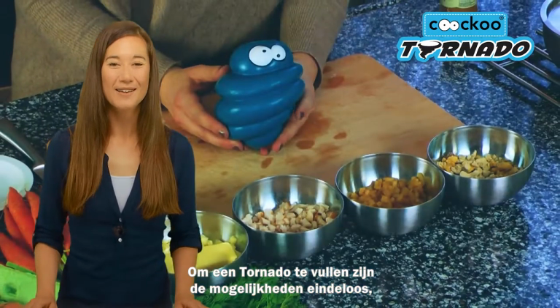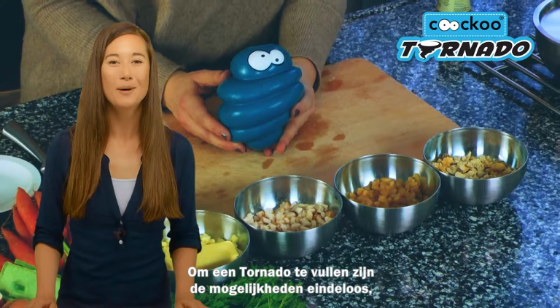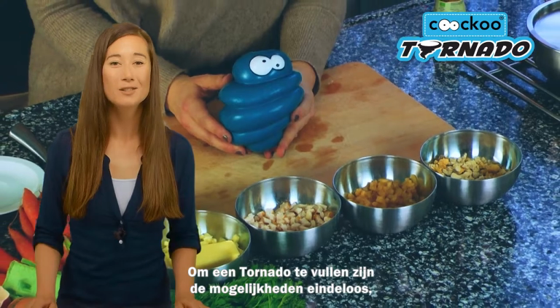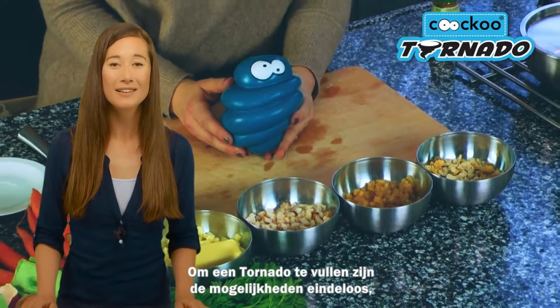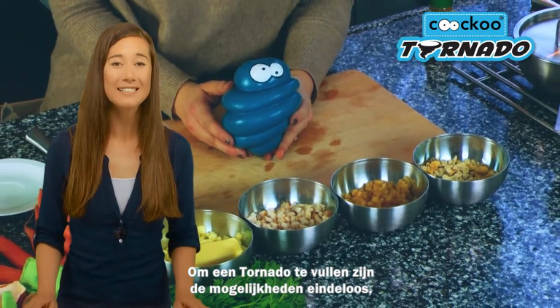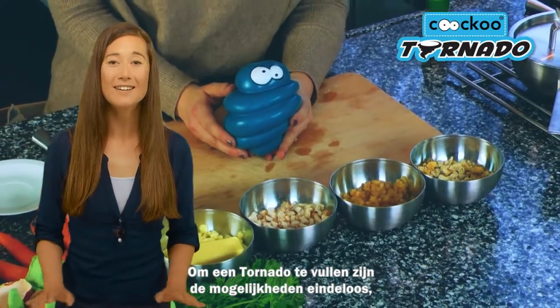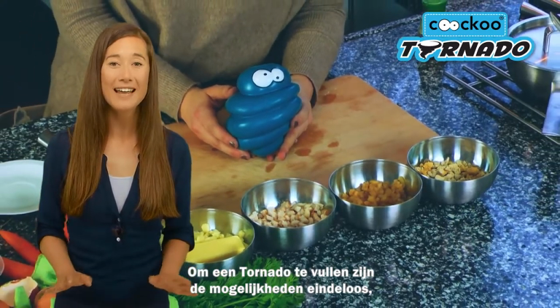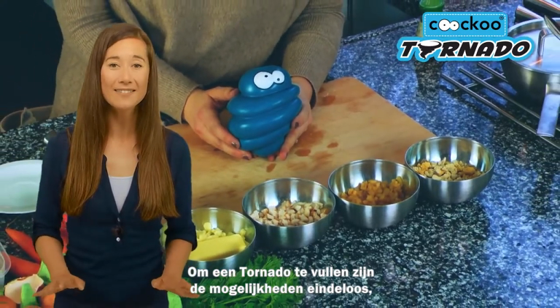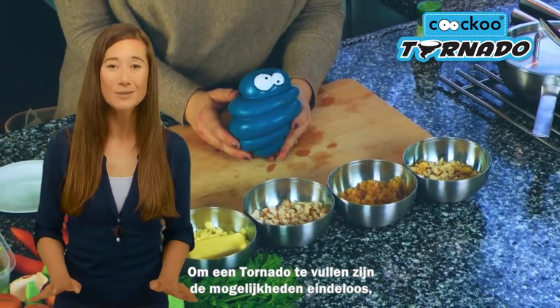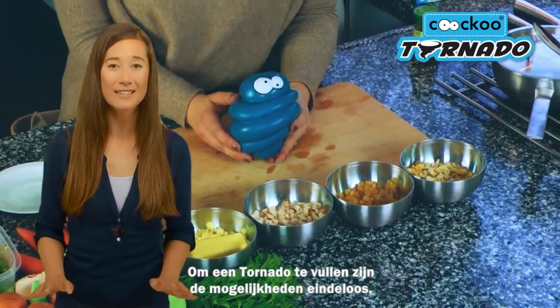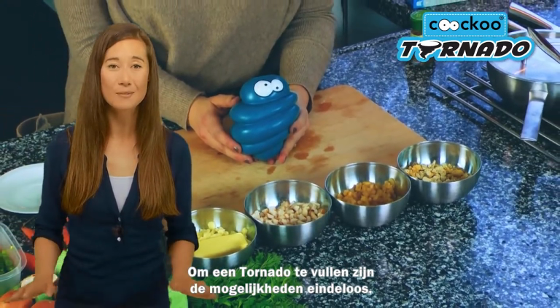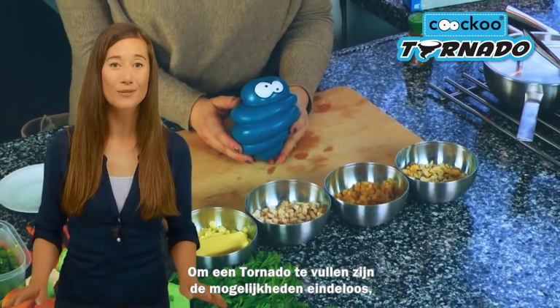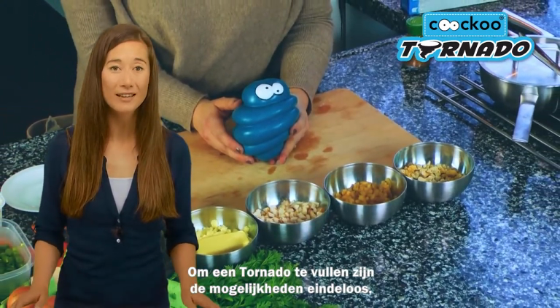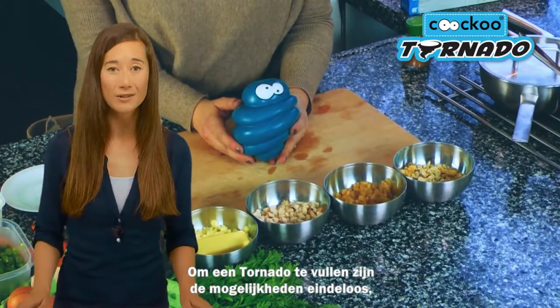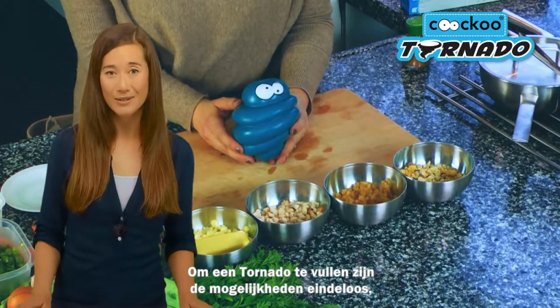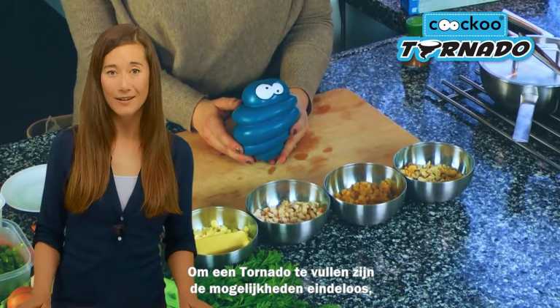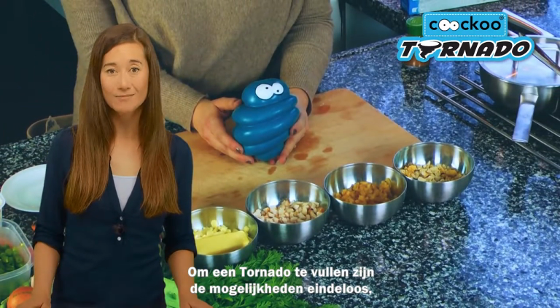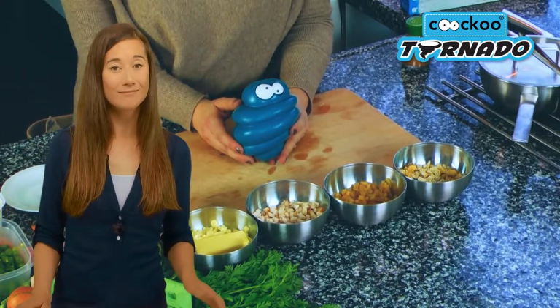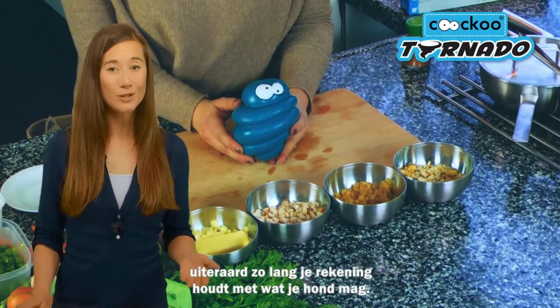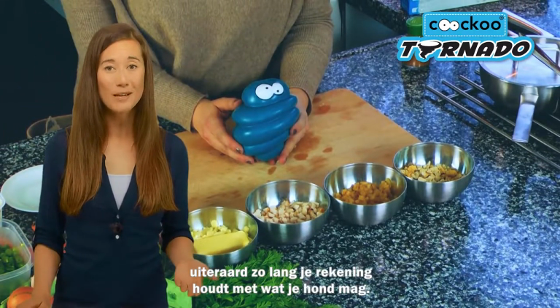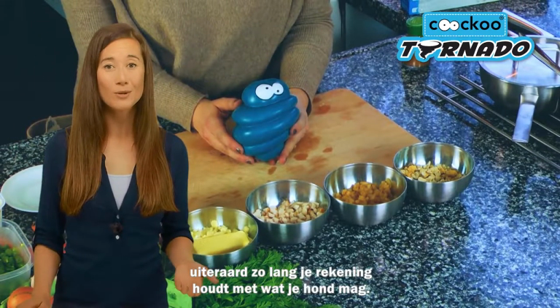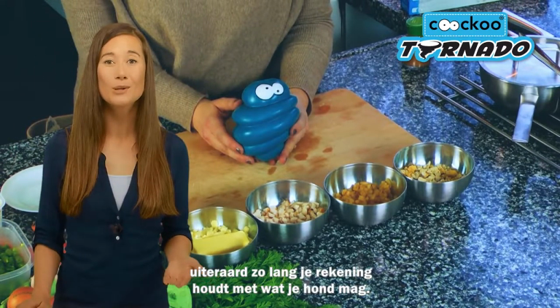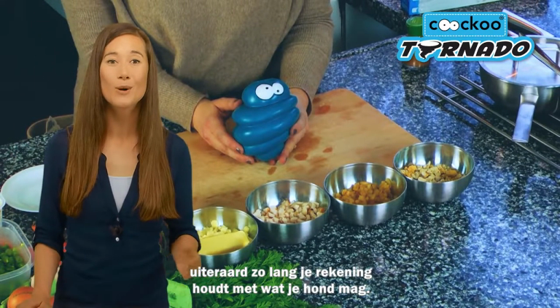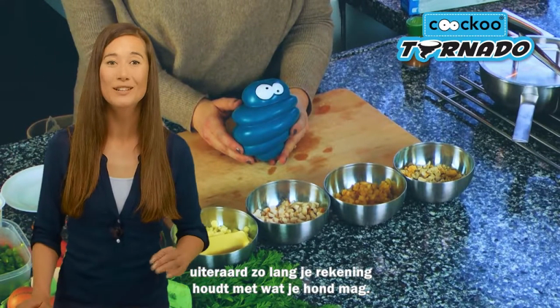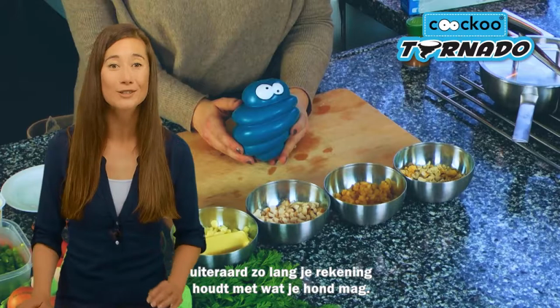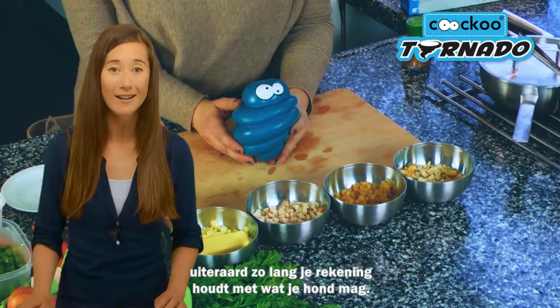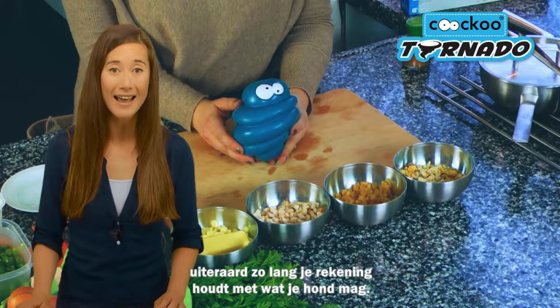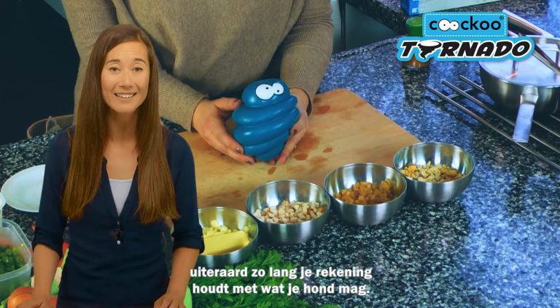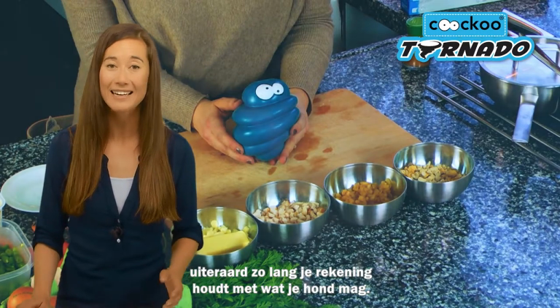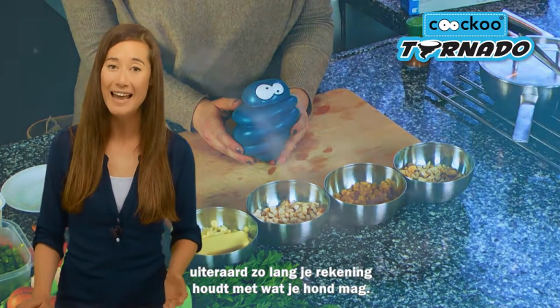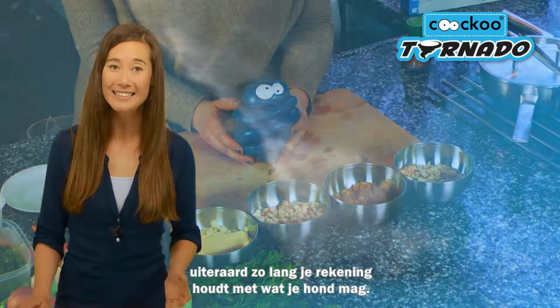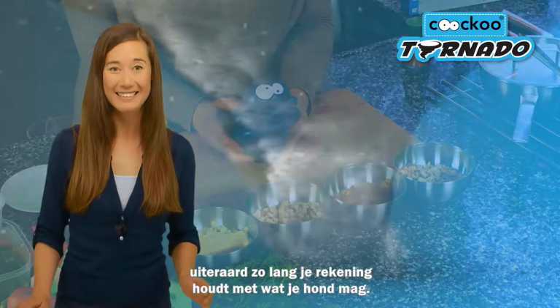The possibilities are endless when it comes to filling the Tornado. Just make sure you know what your dog can and can't eat.